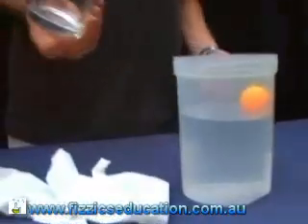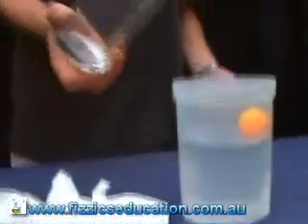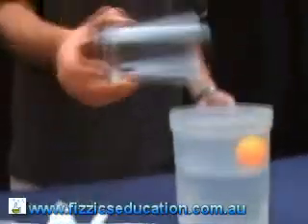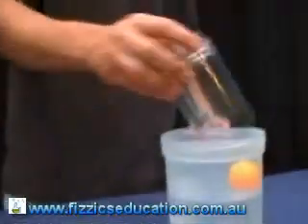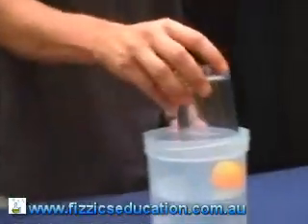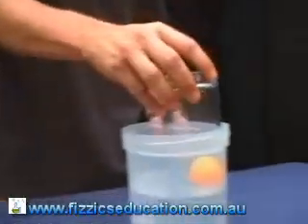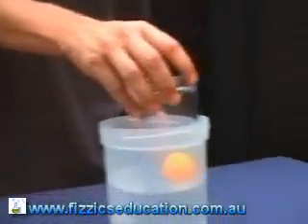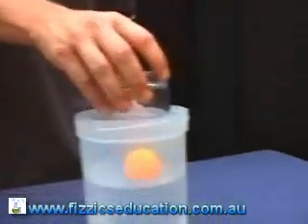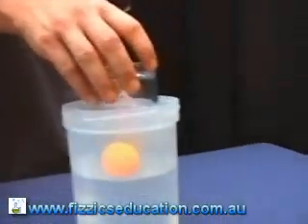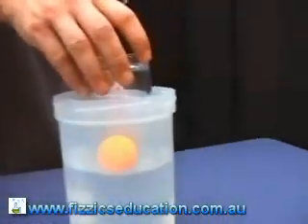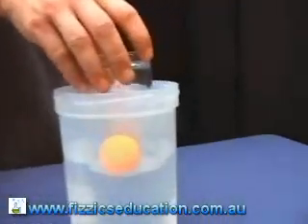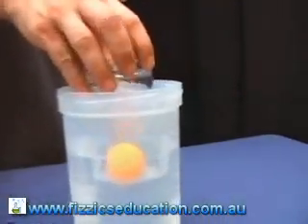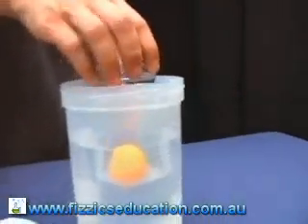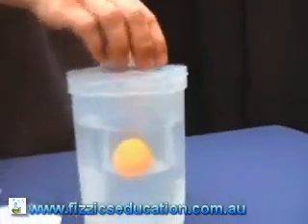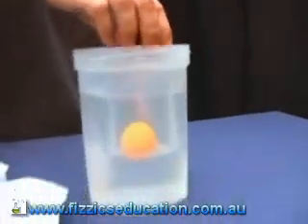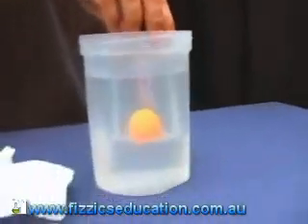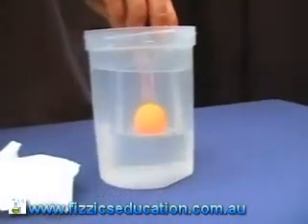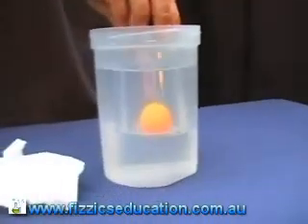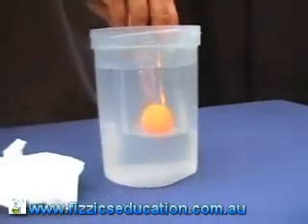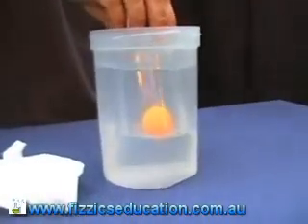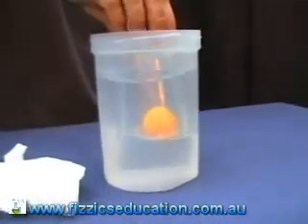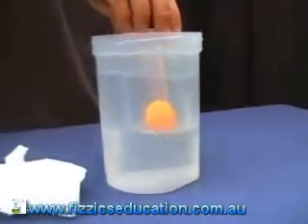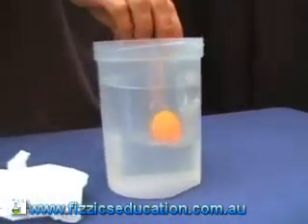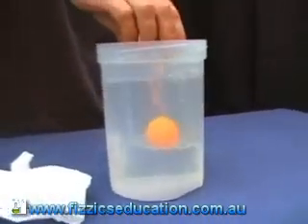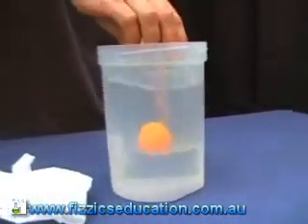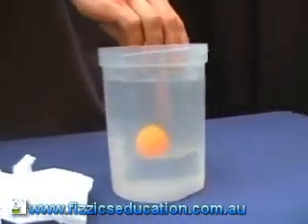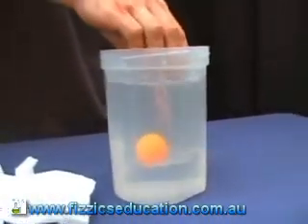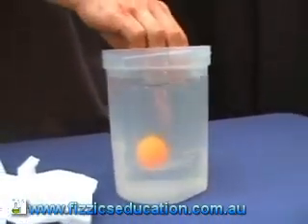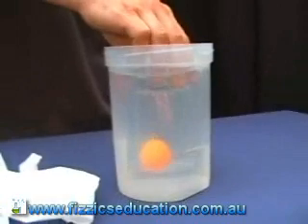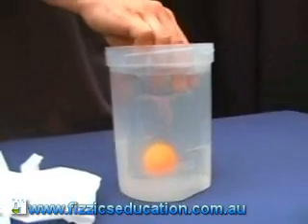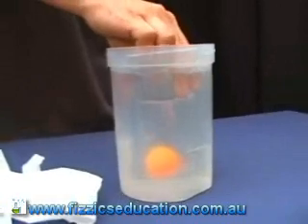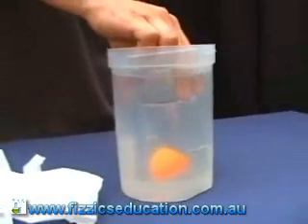So you get your glass, turn it over, push down — and it goes right down to the bottom.